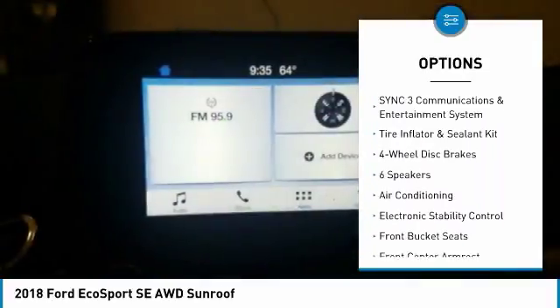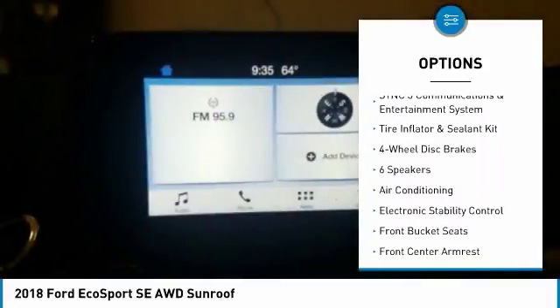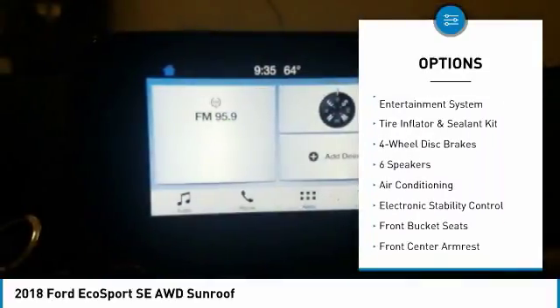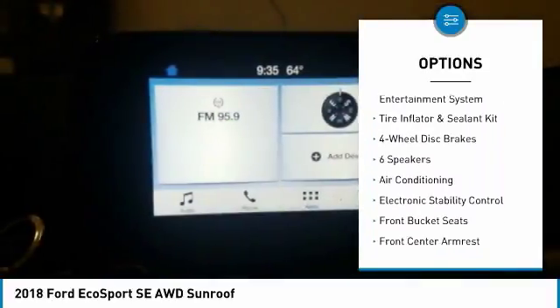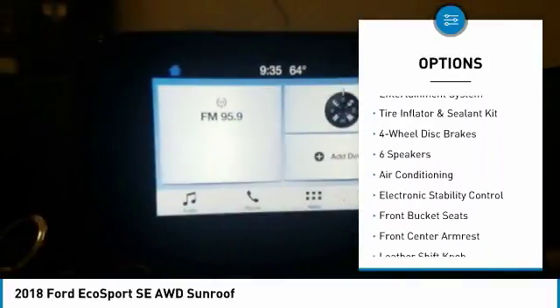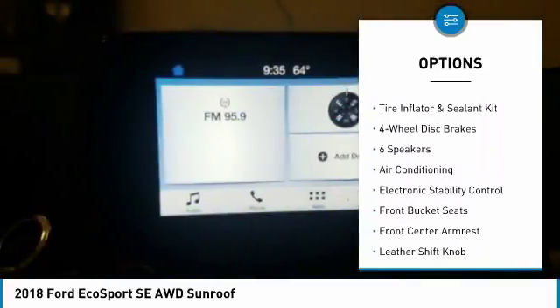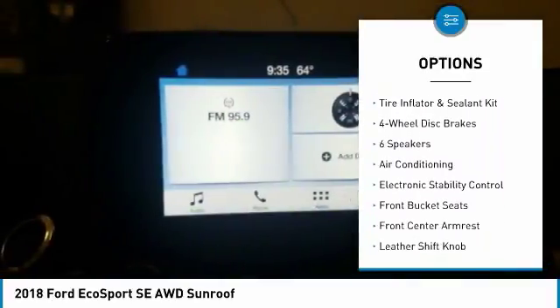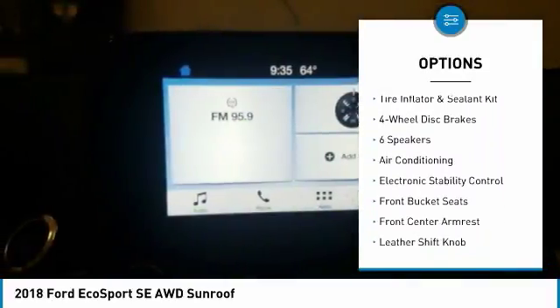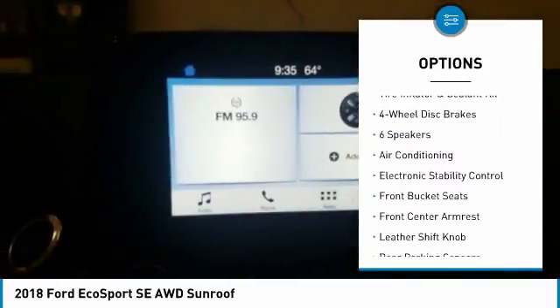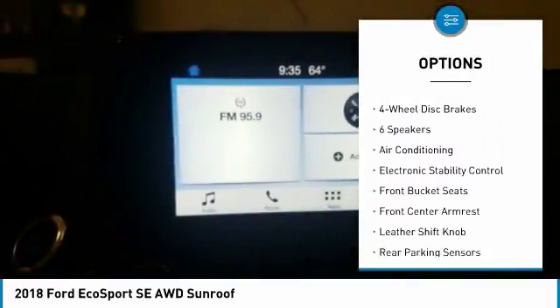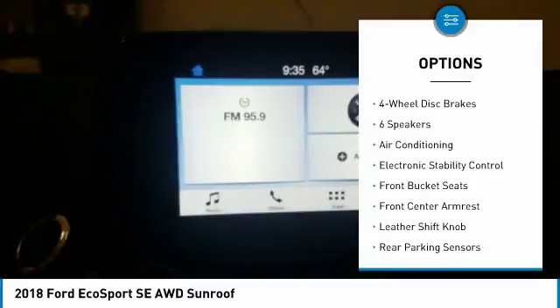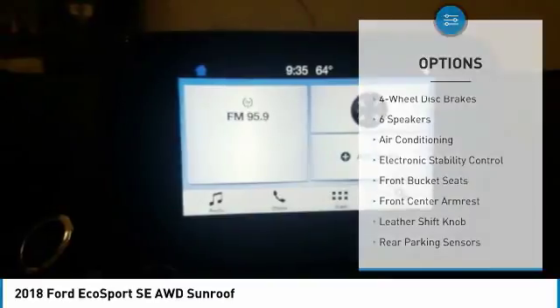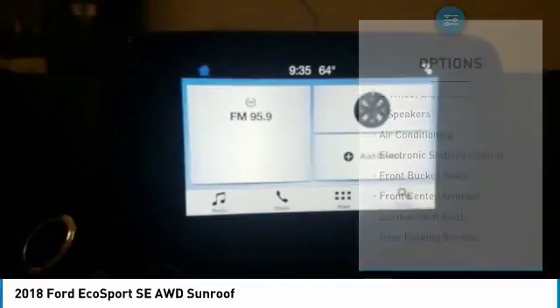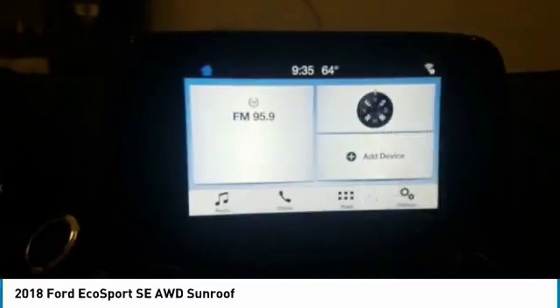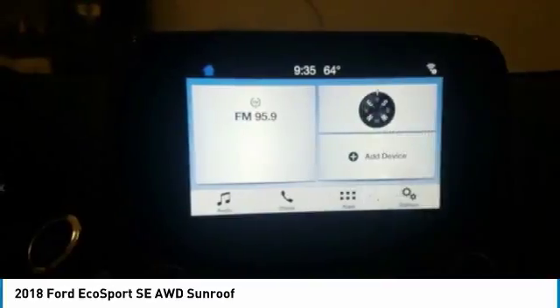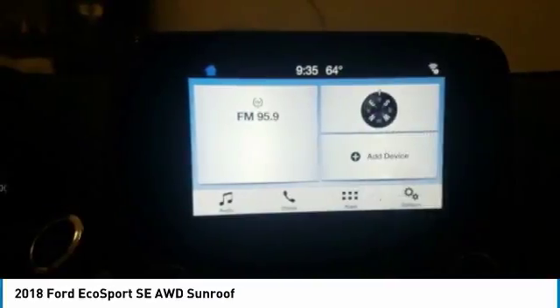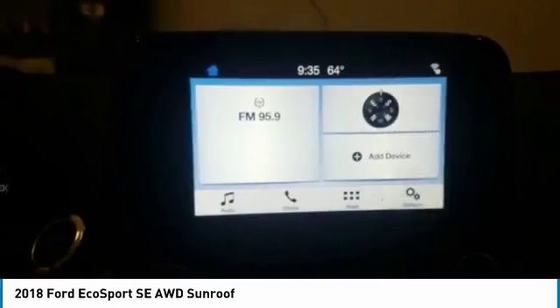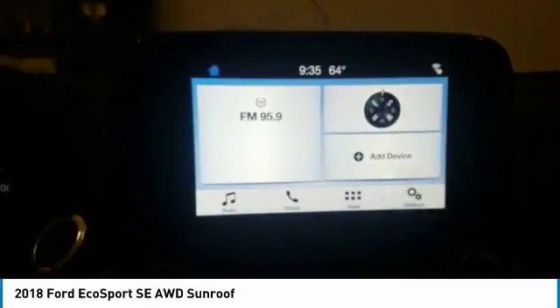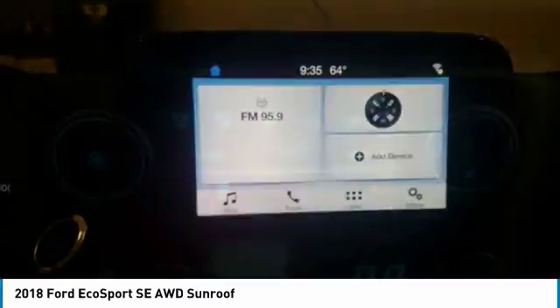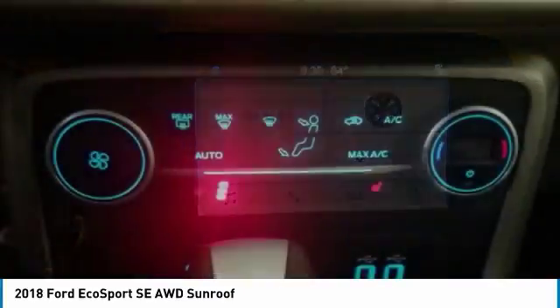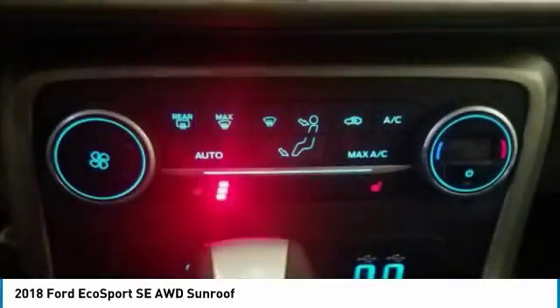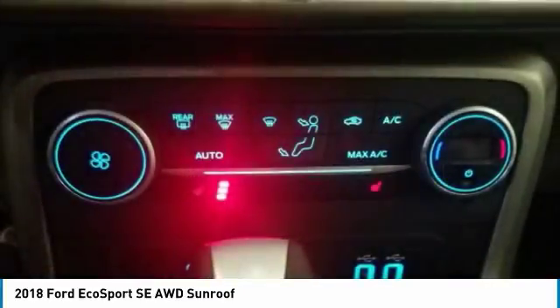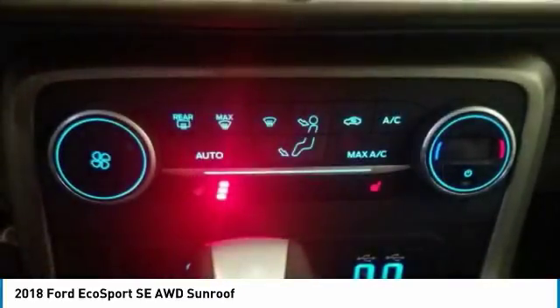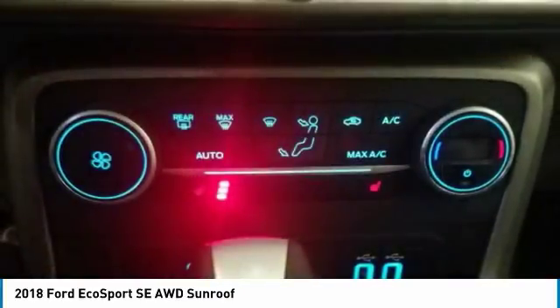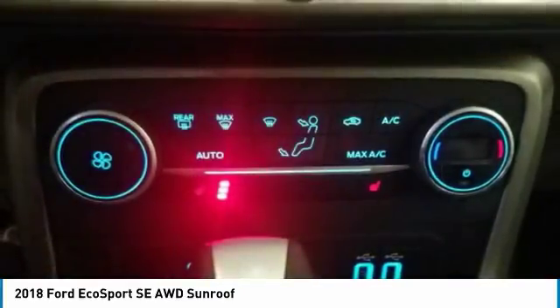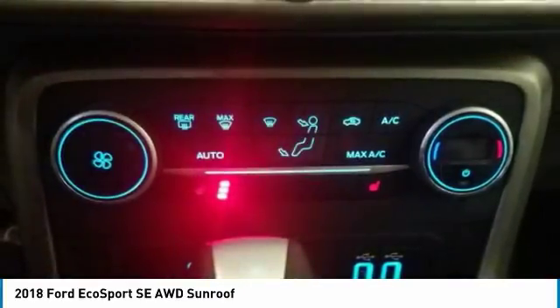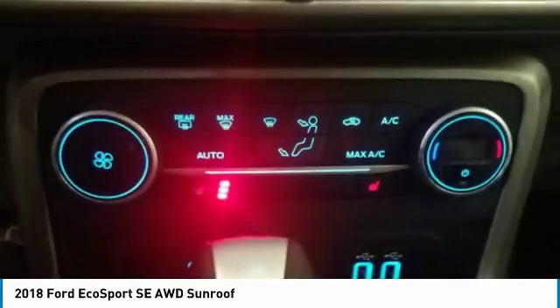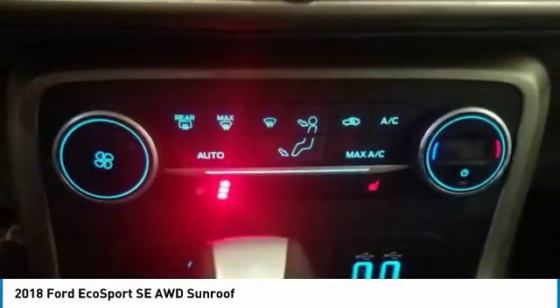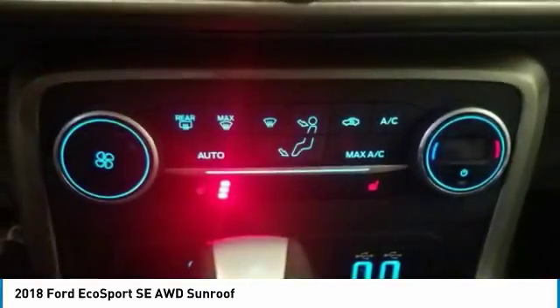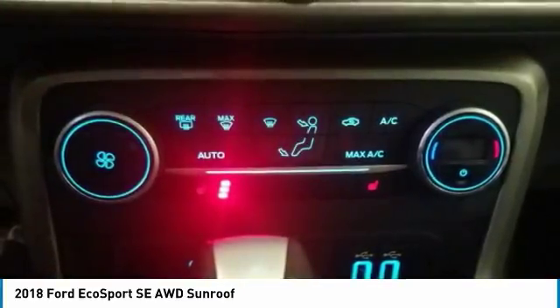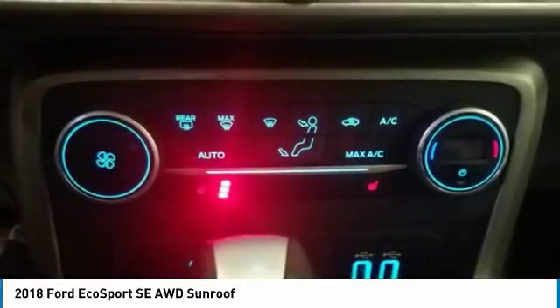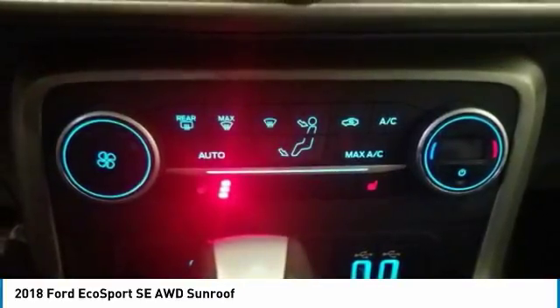Heated front seats, electronic stability control, SiriusXM radio, fog lights, power windows.